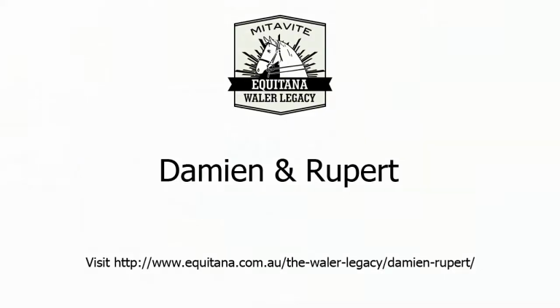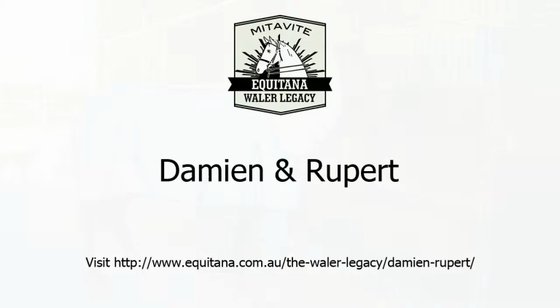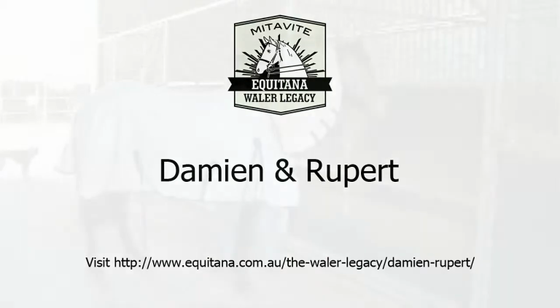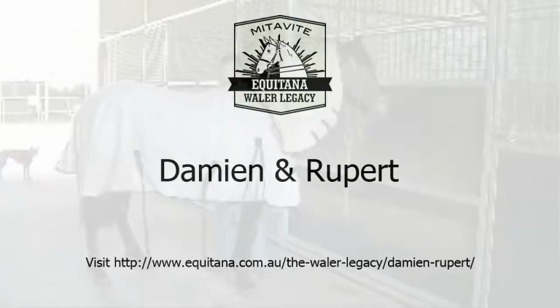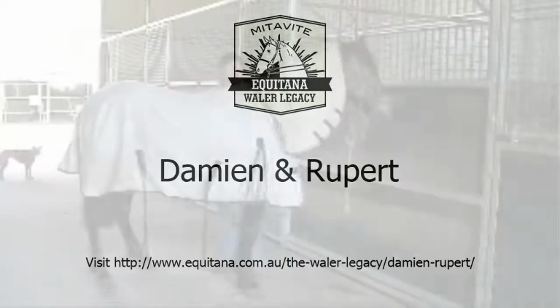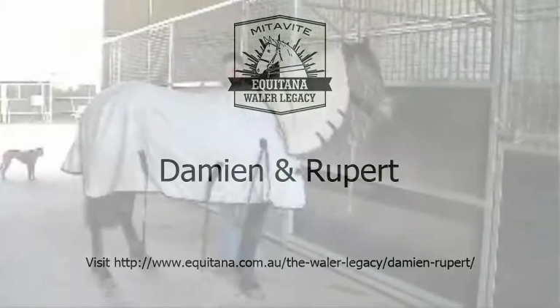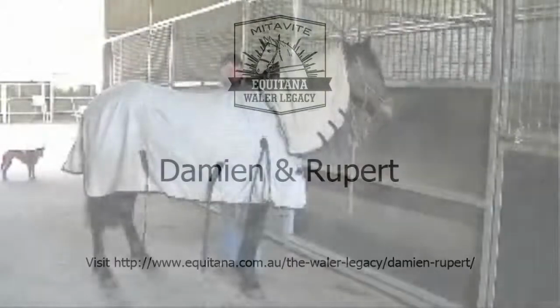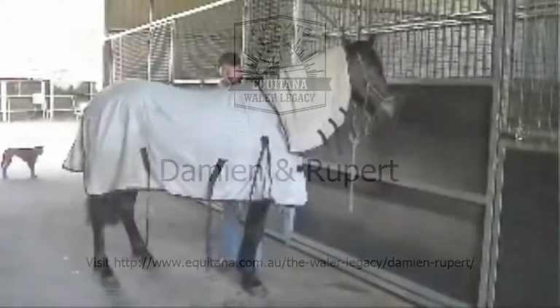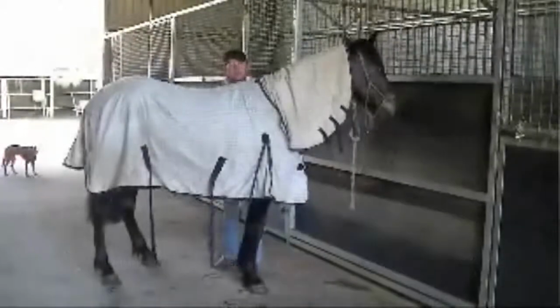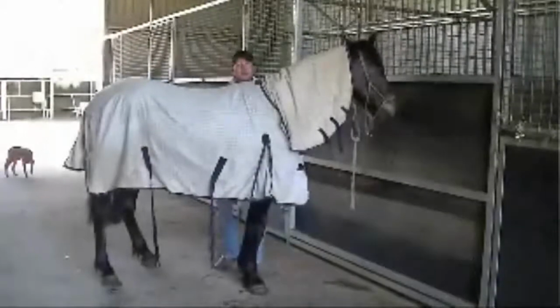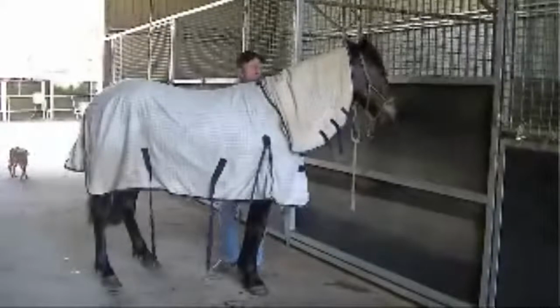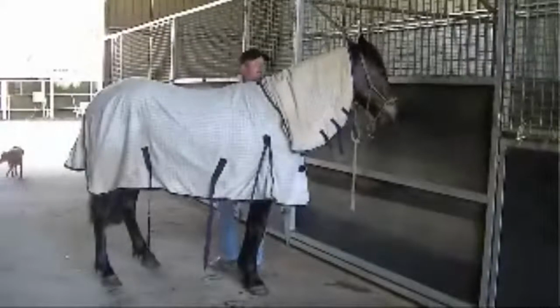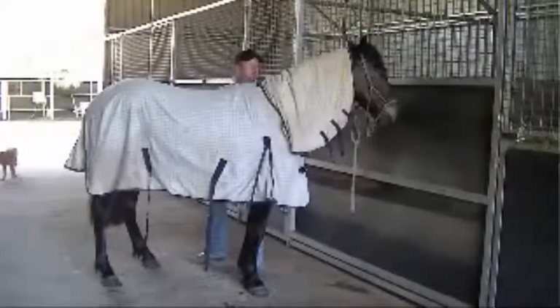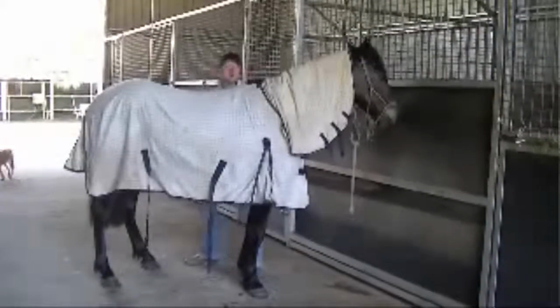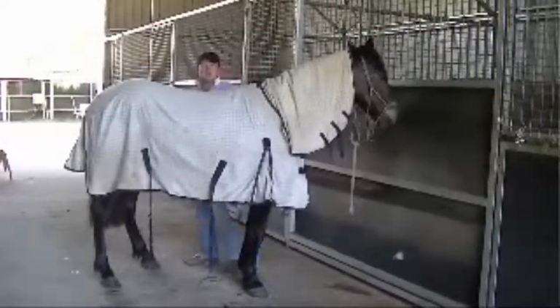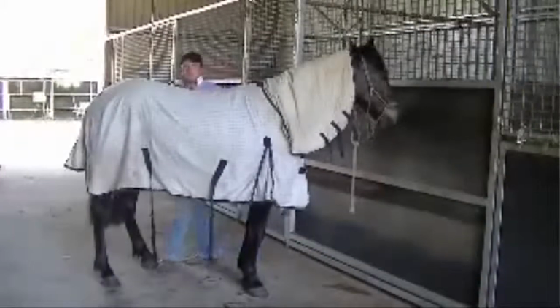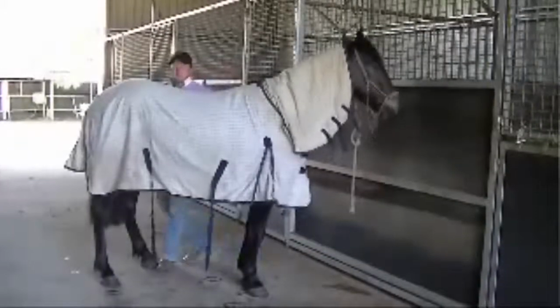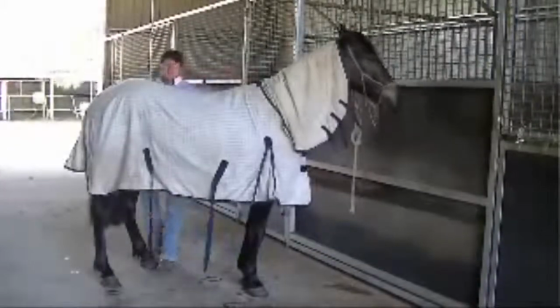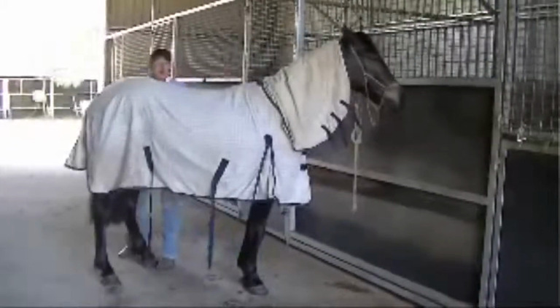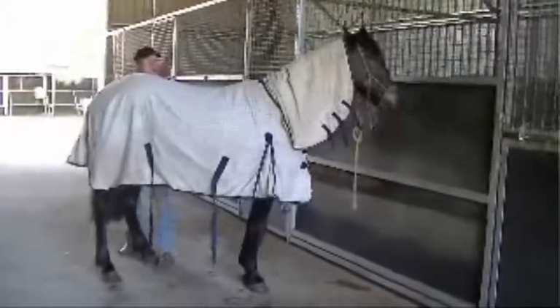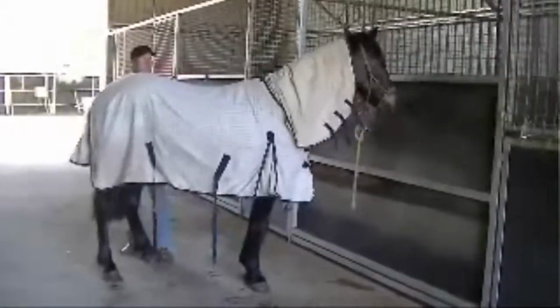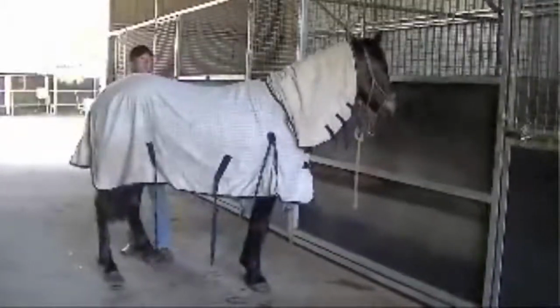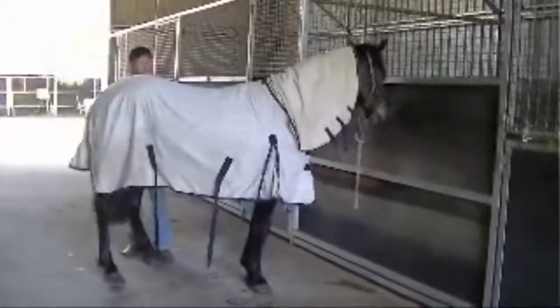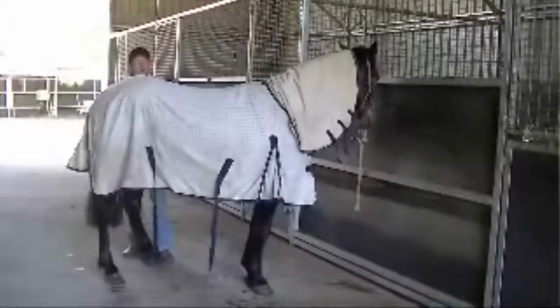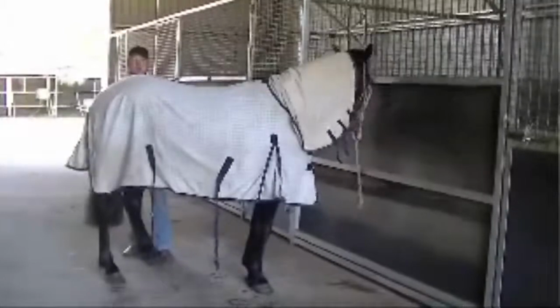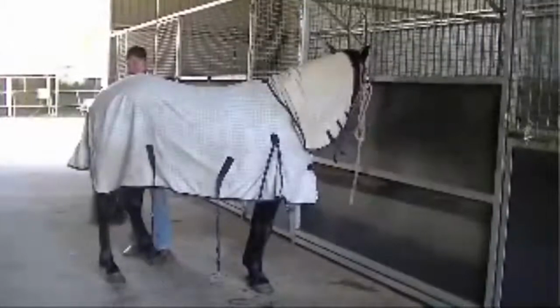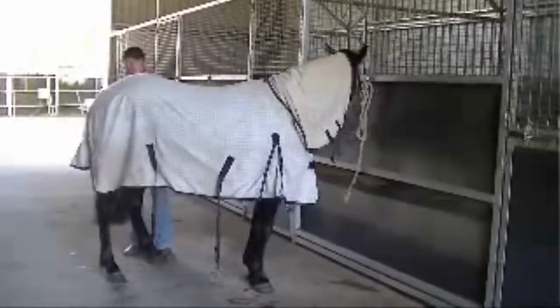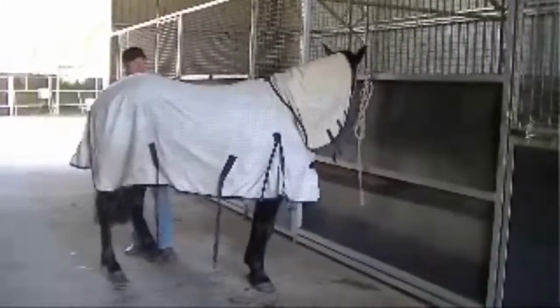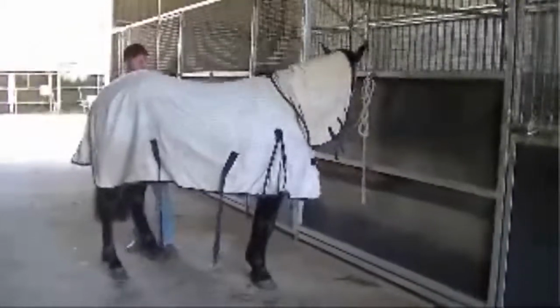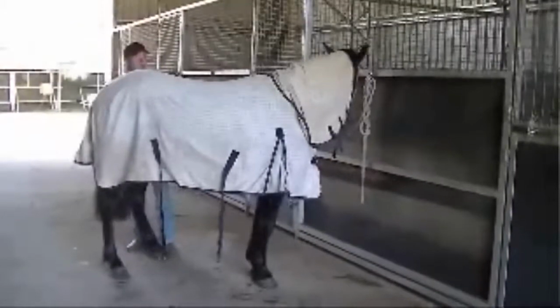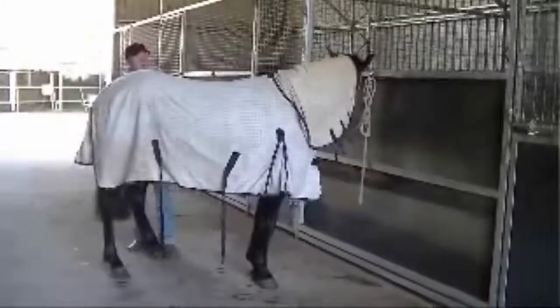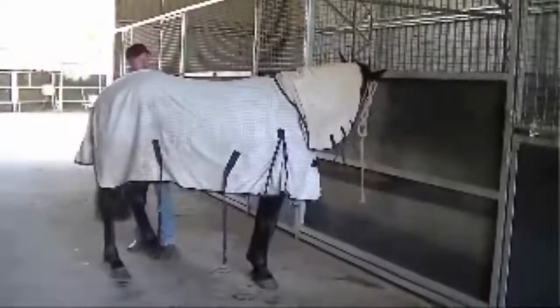Hi, I'm Damian and this is Rupert. Rupert here is wearing his Wild Horse Combo Insect Repel Combo.